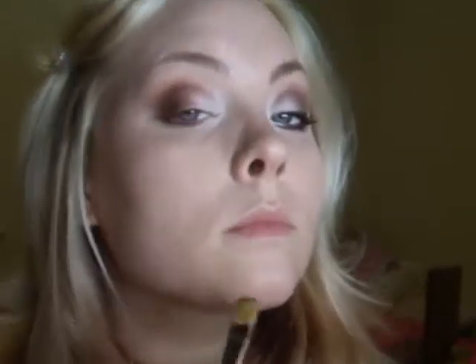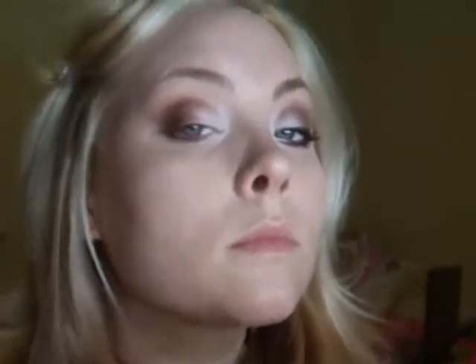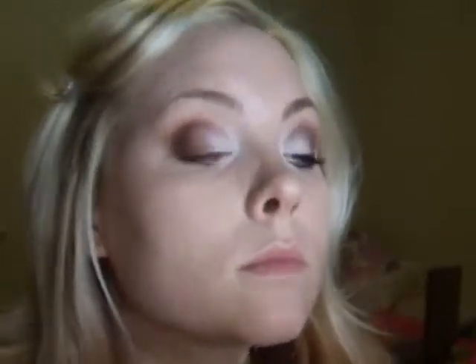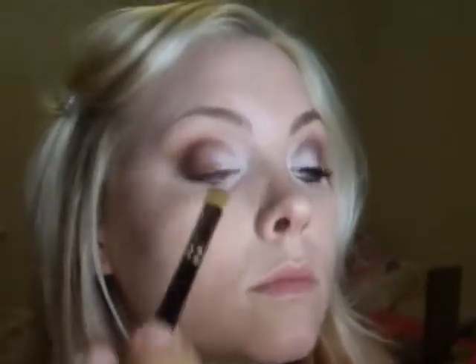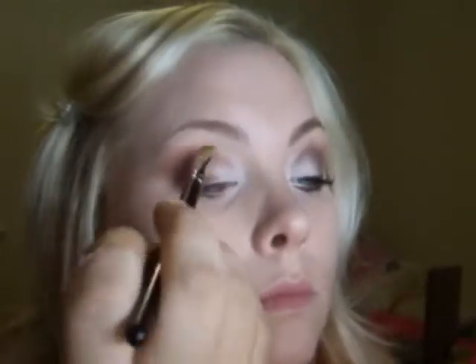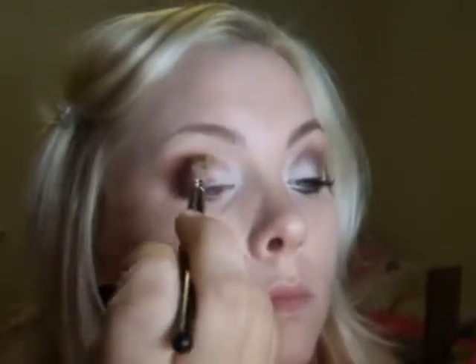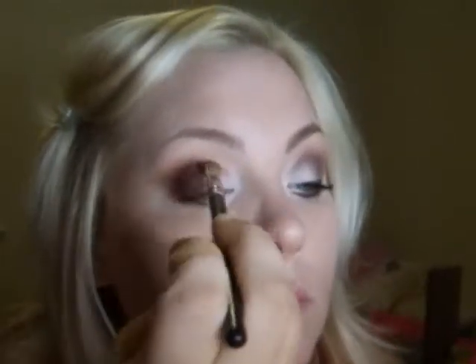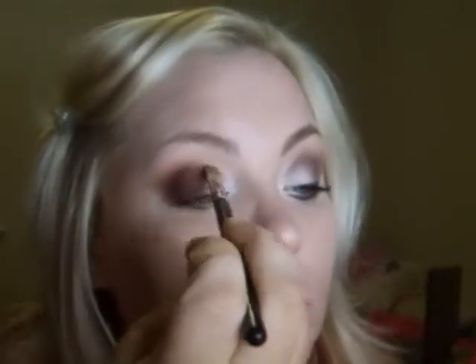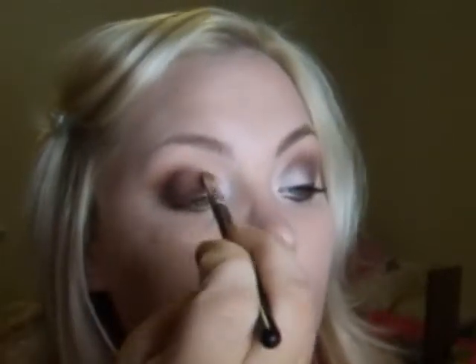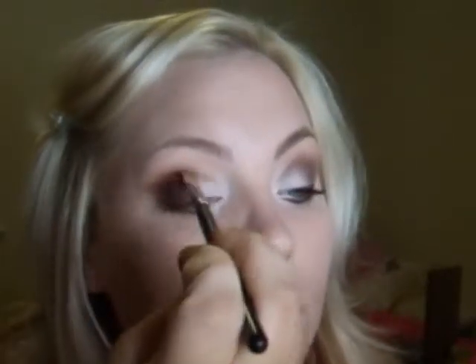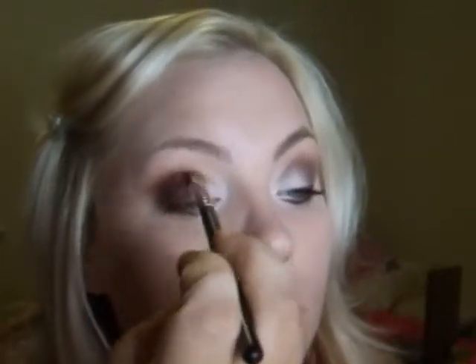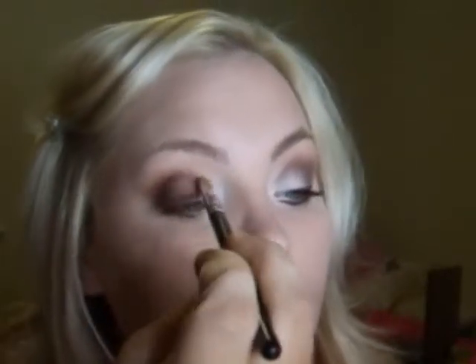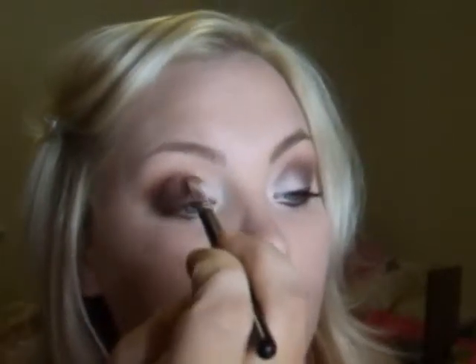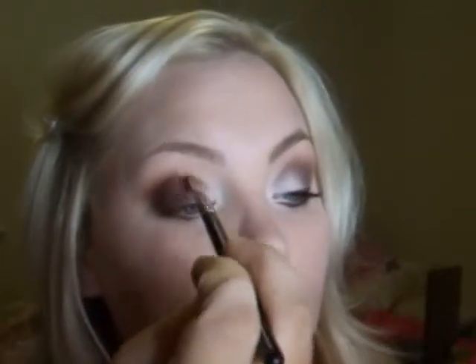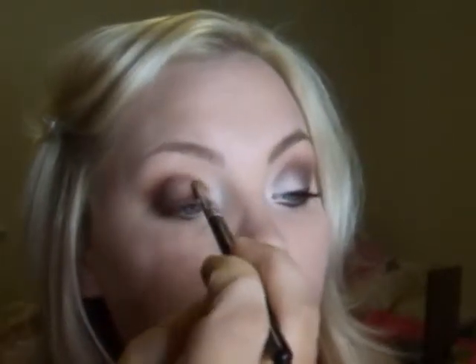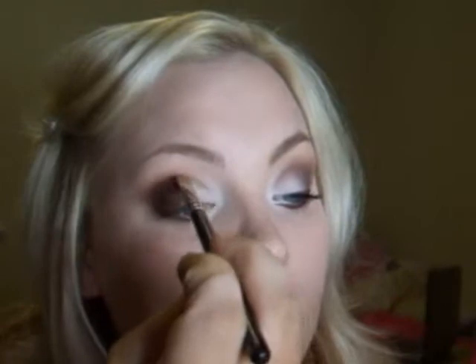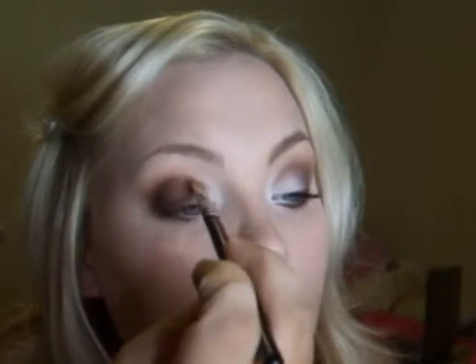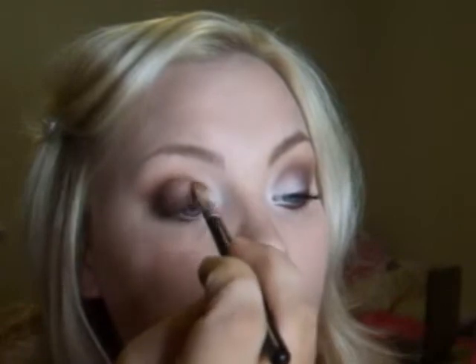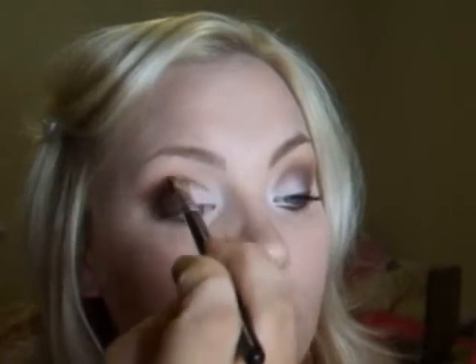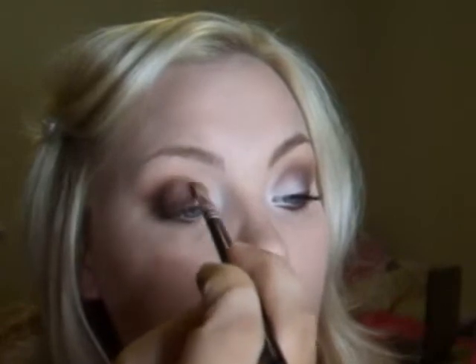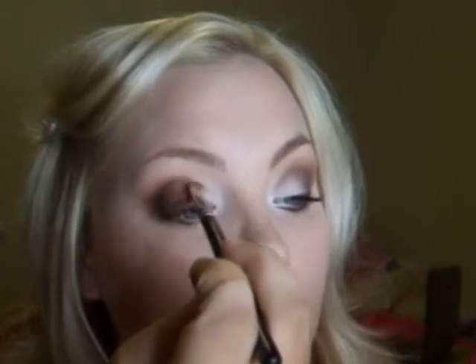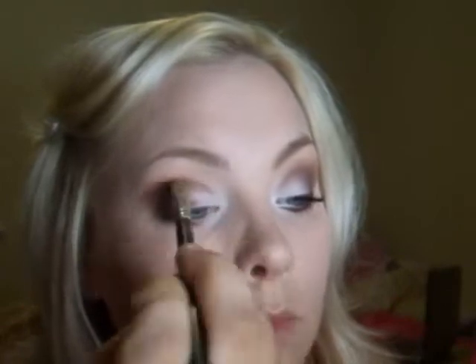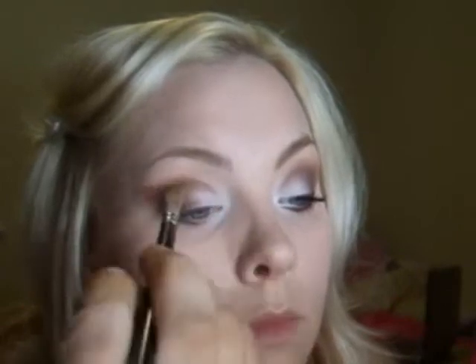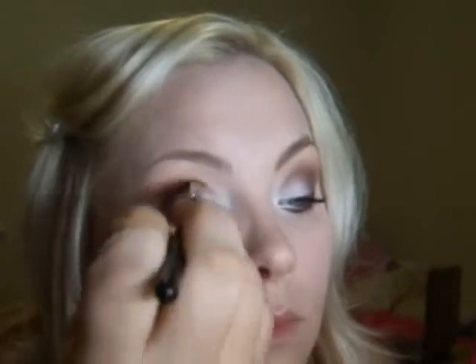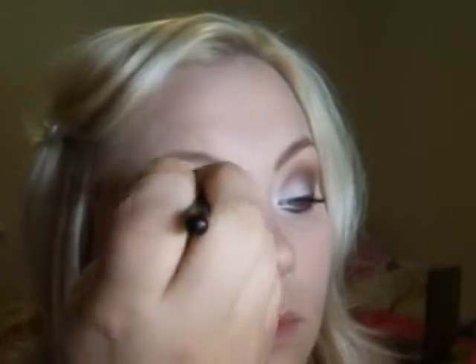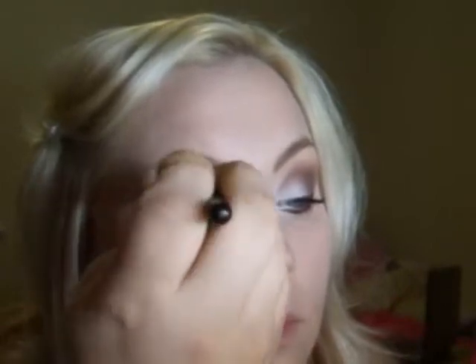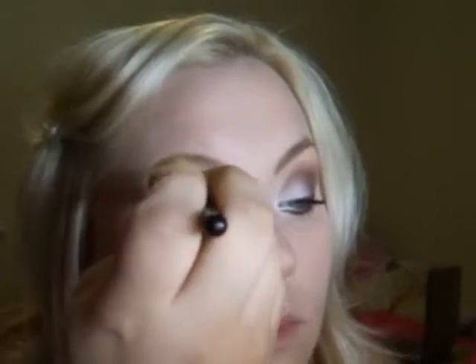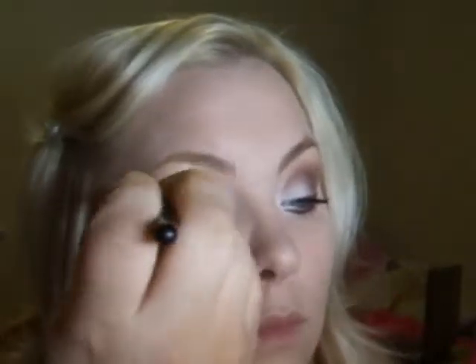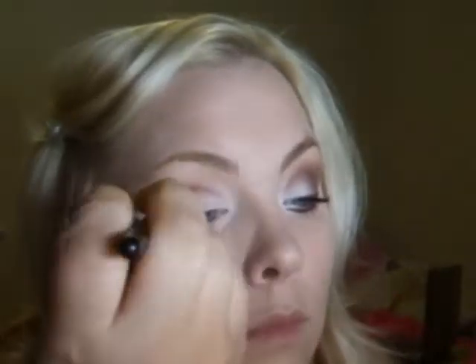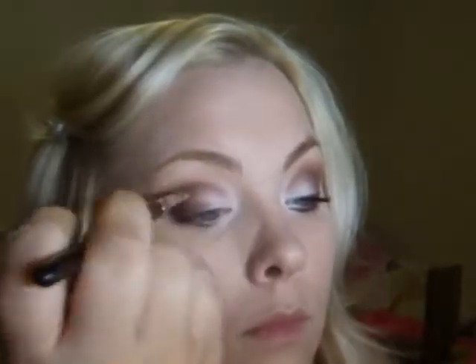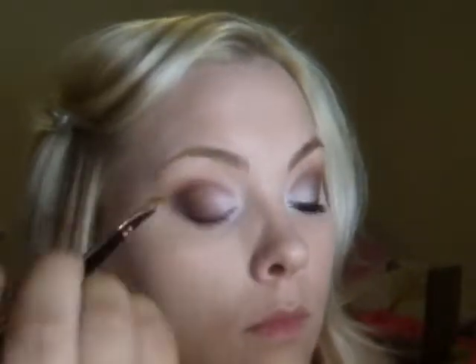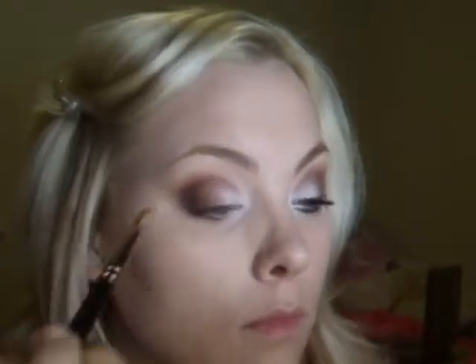Tipping your head back helps the application for forming that line in the inner corner.